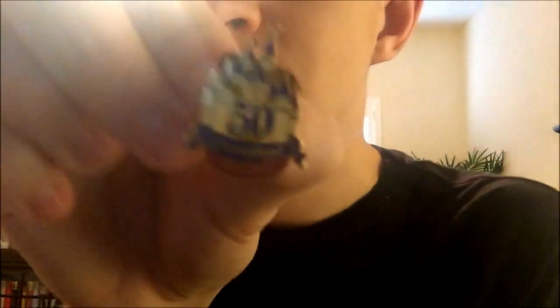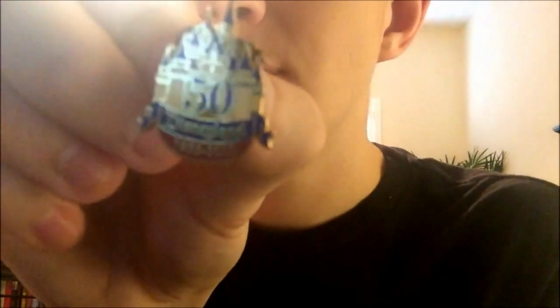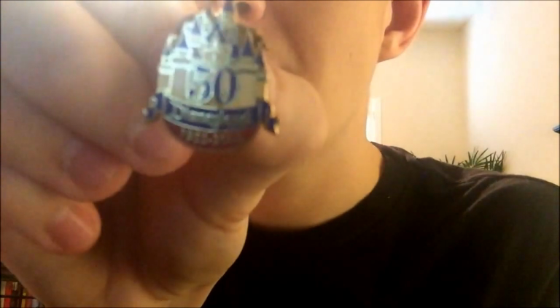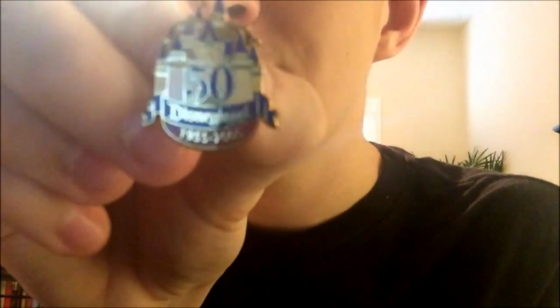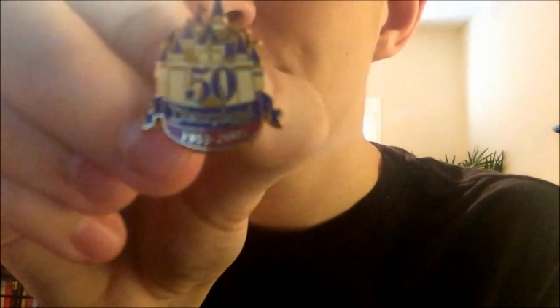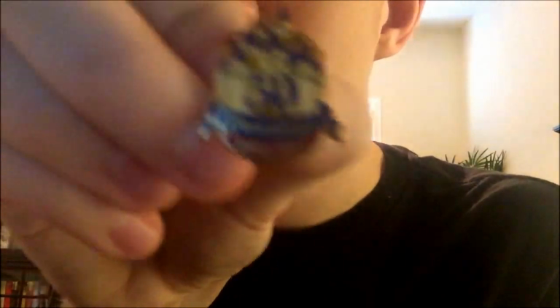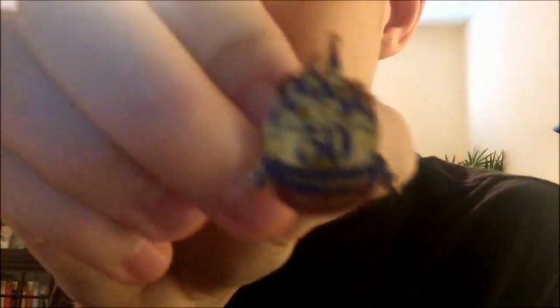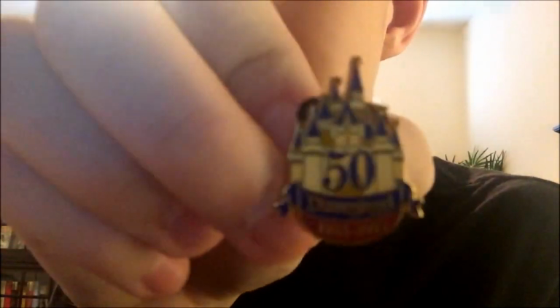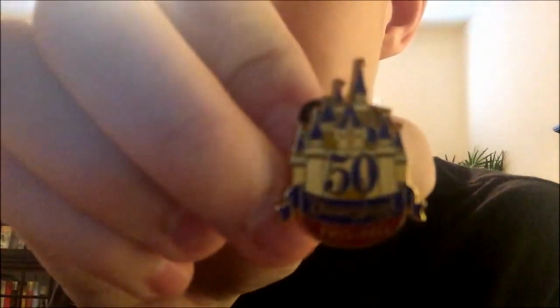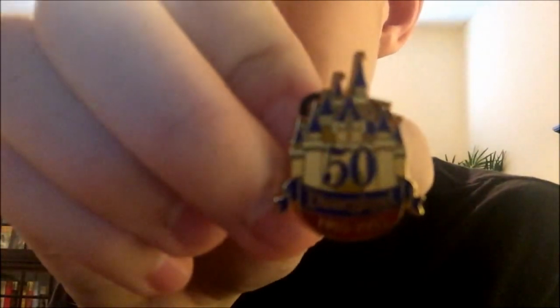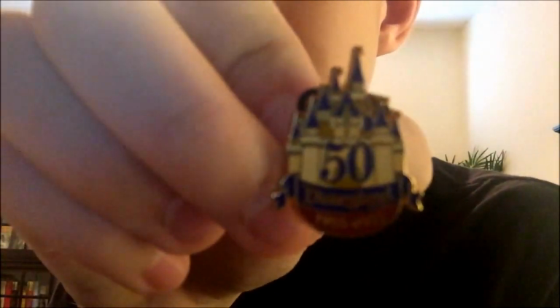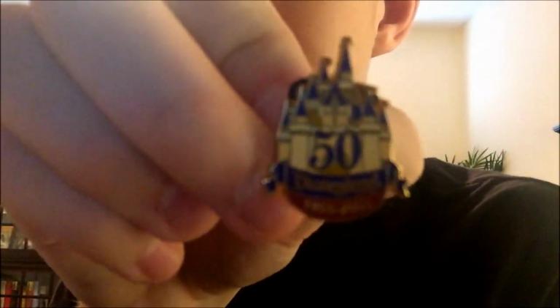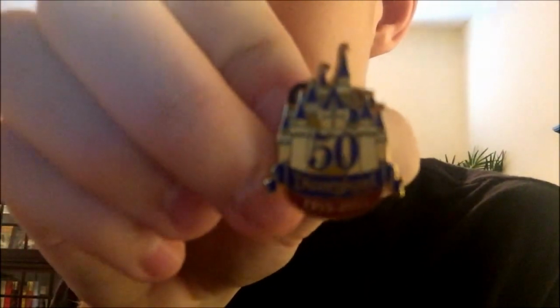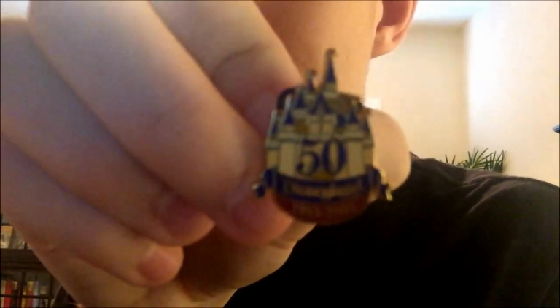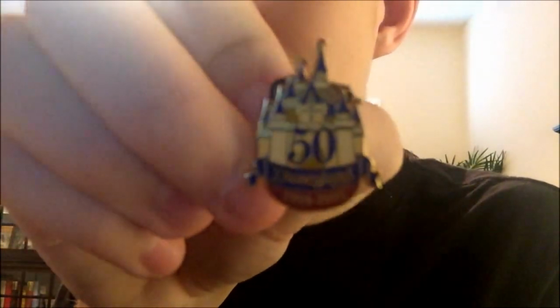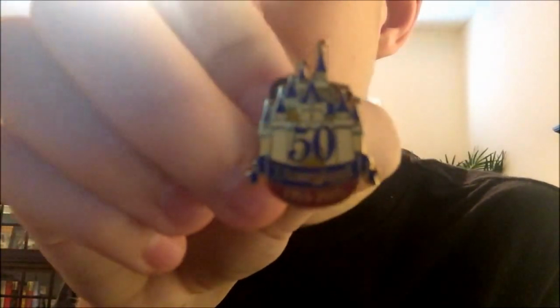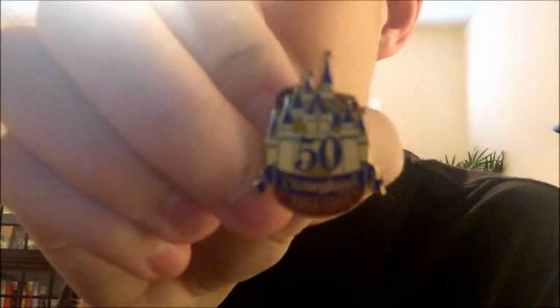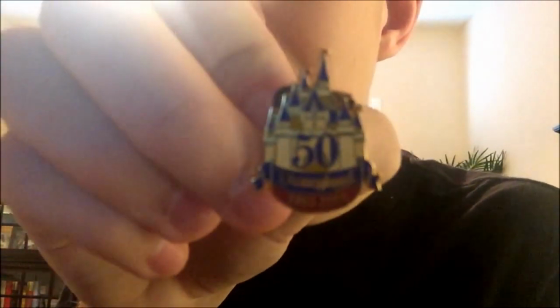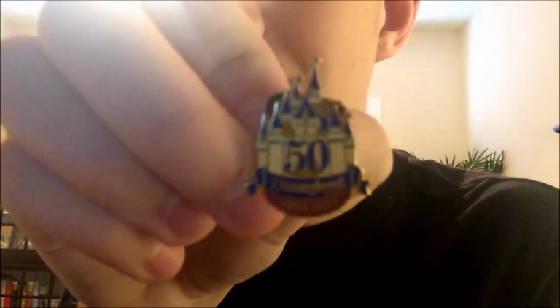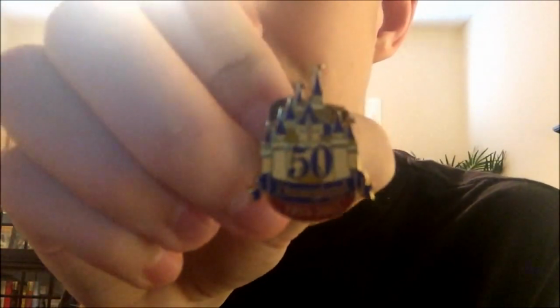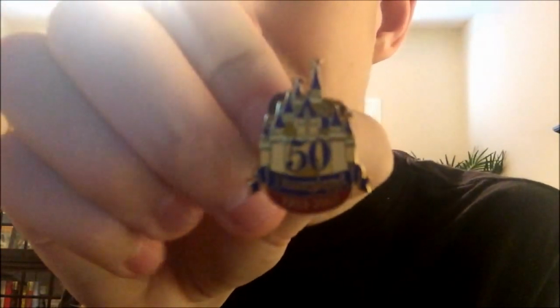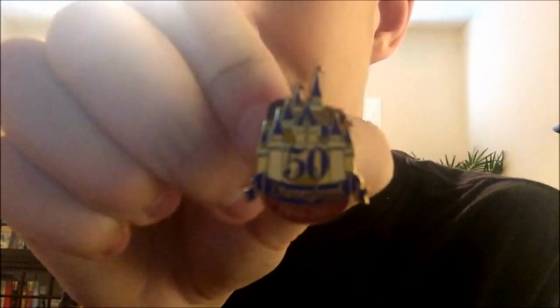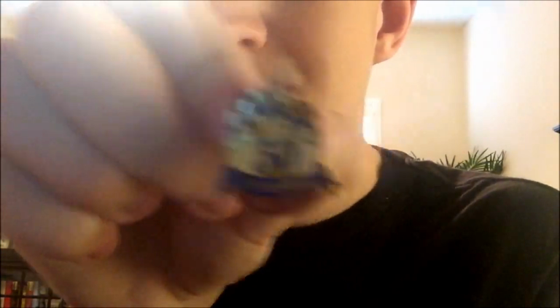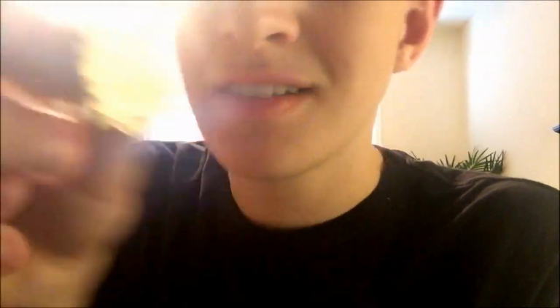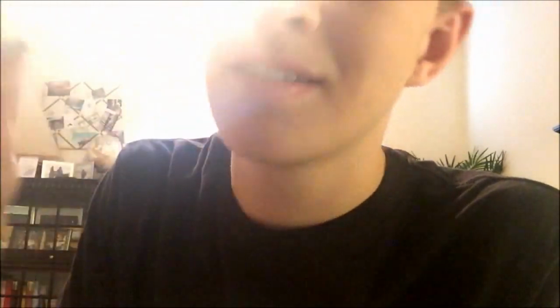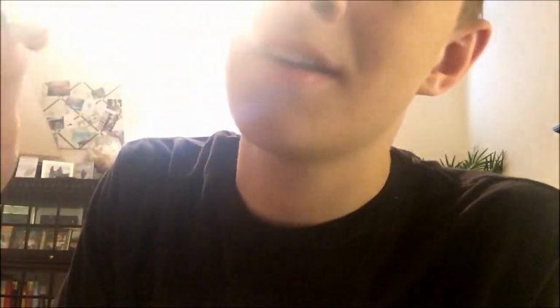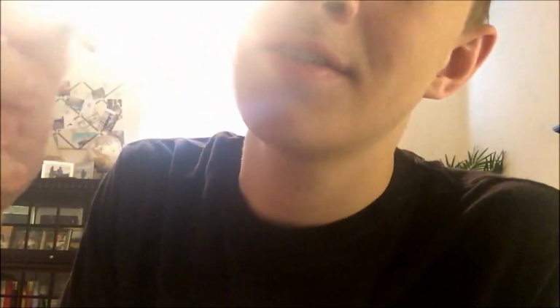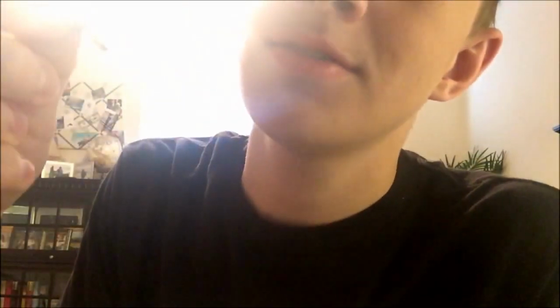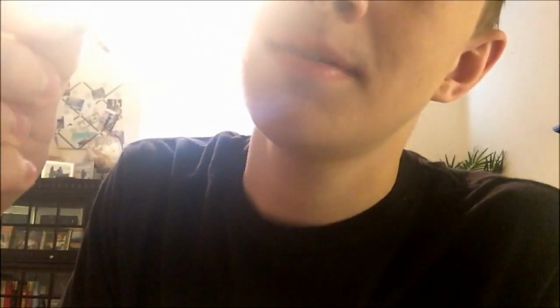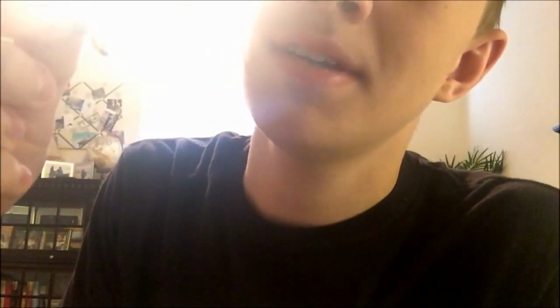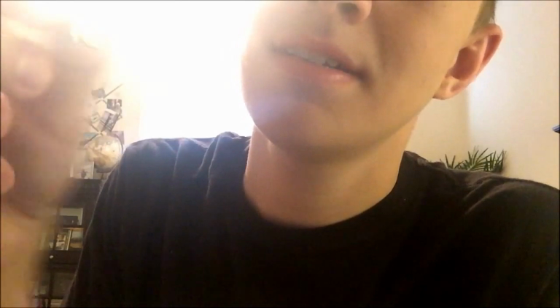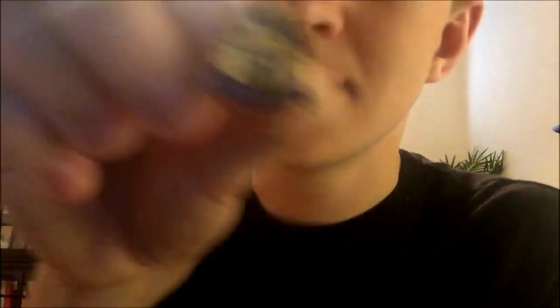This one is from 2005 — Disneyland 50th Anniversary.